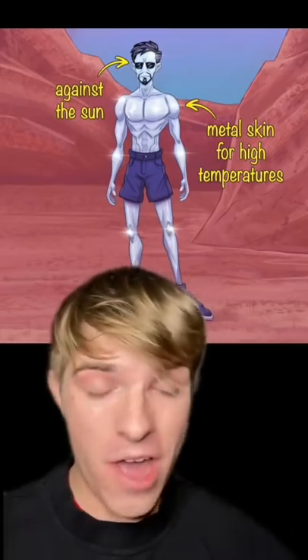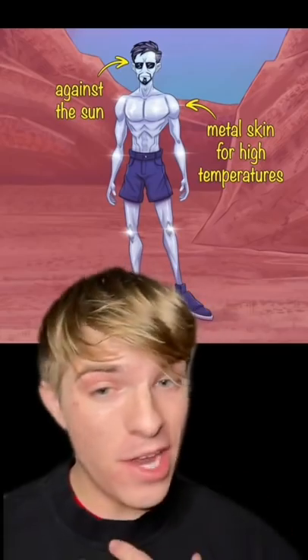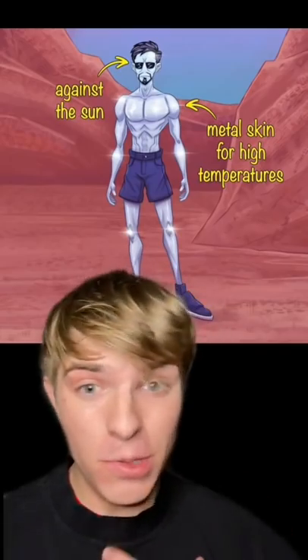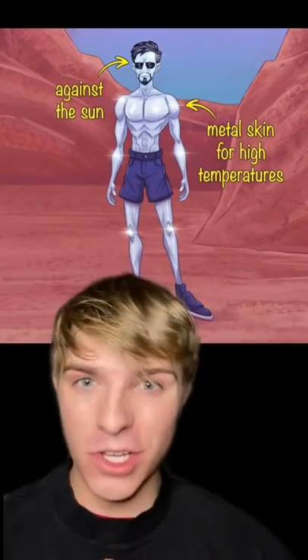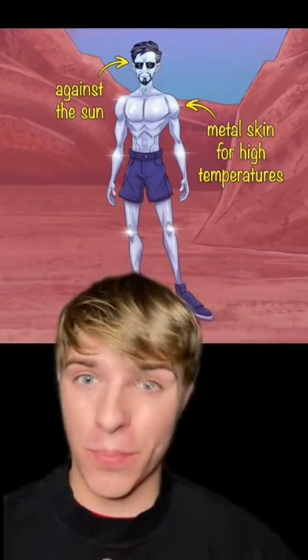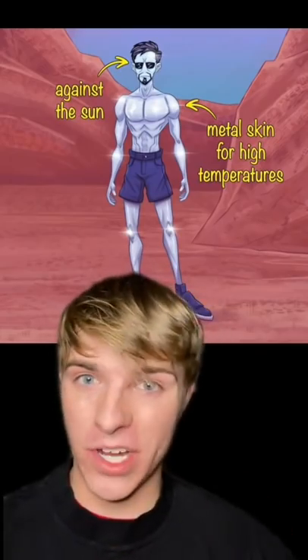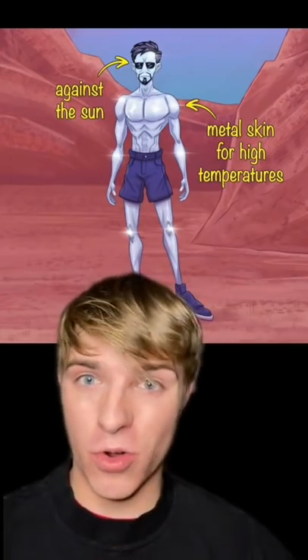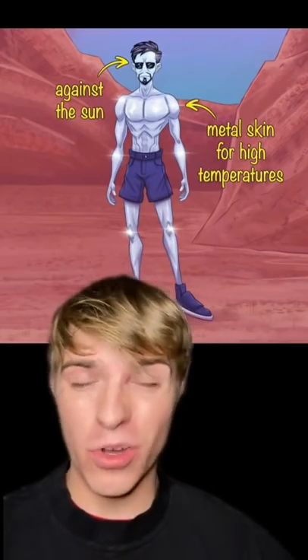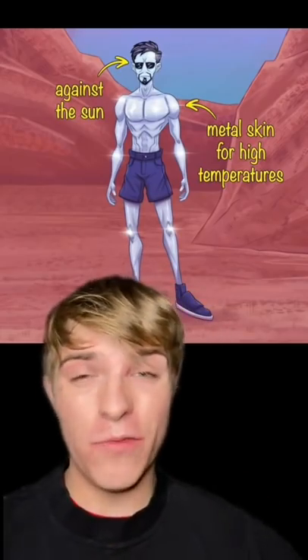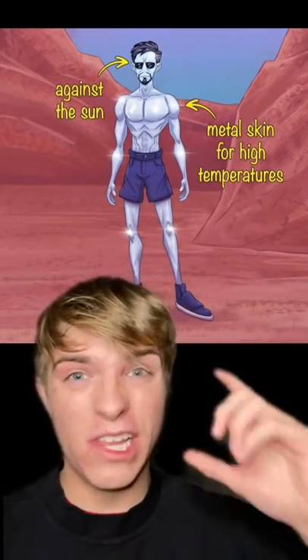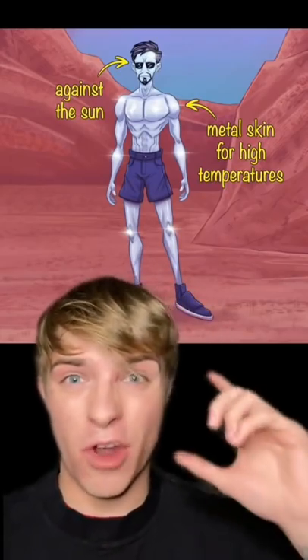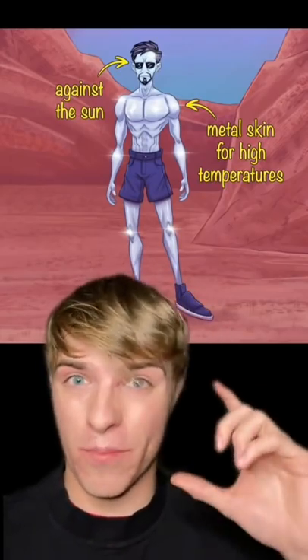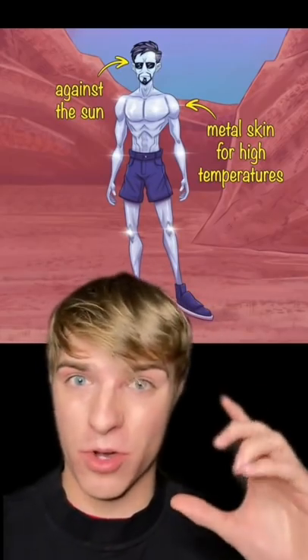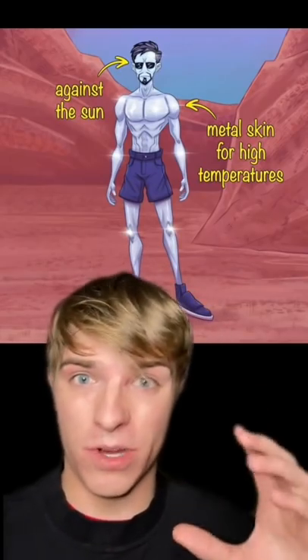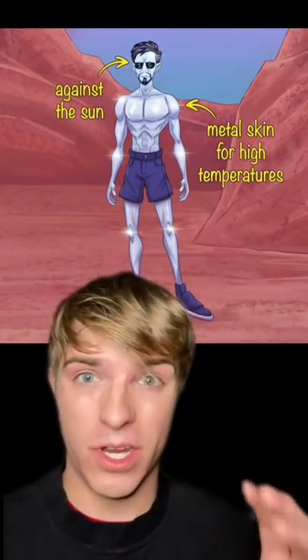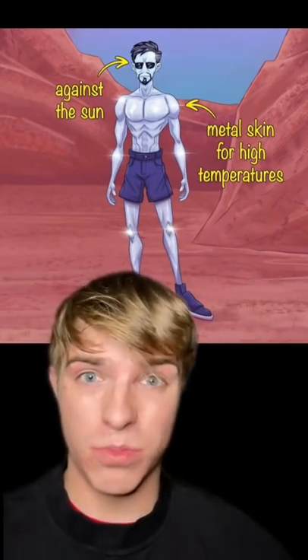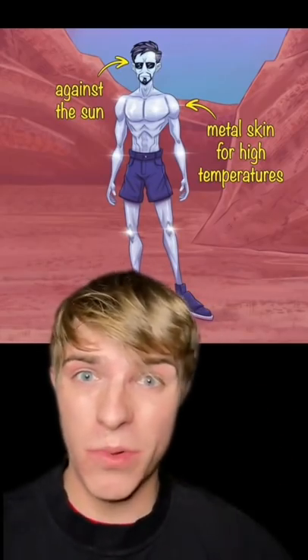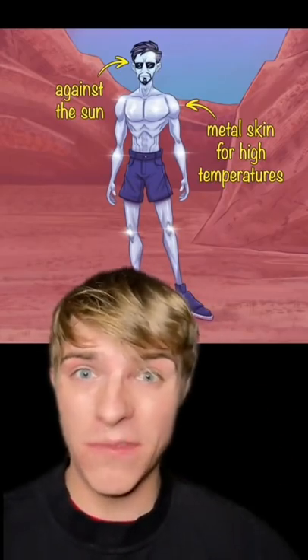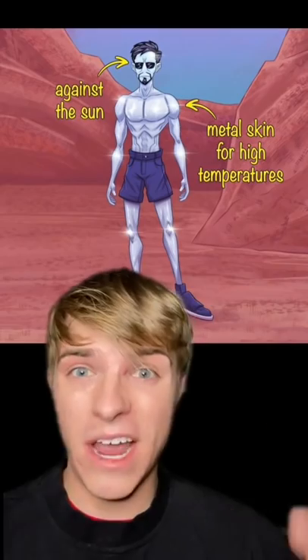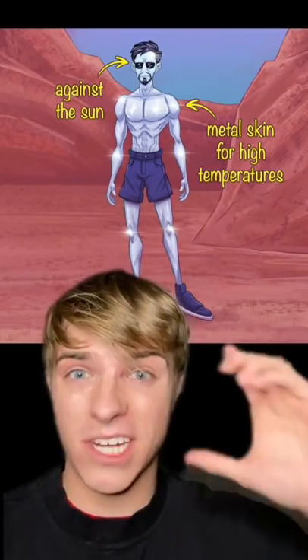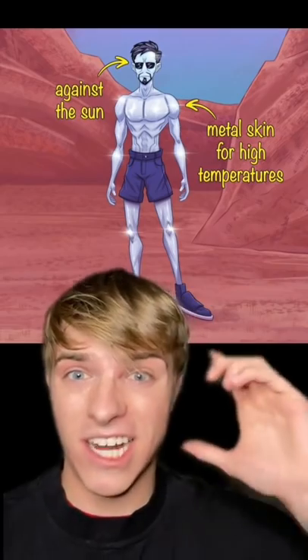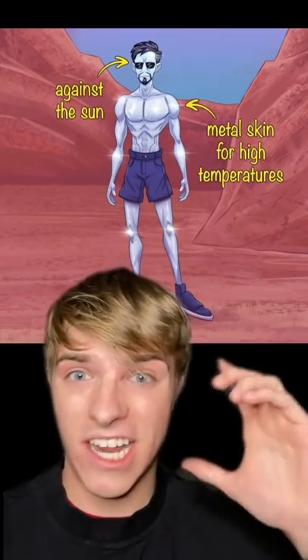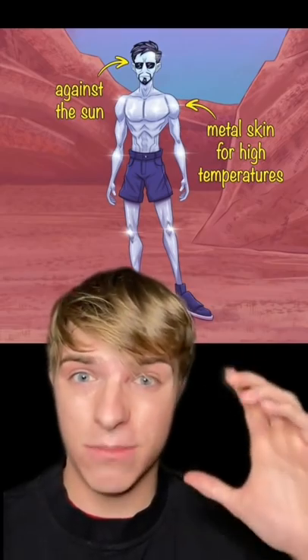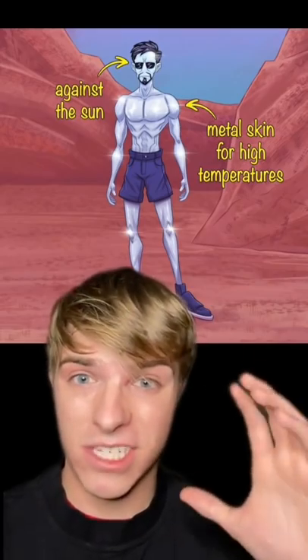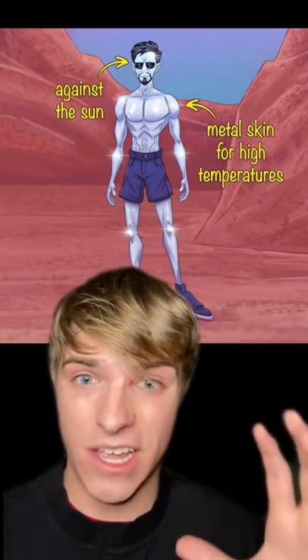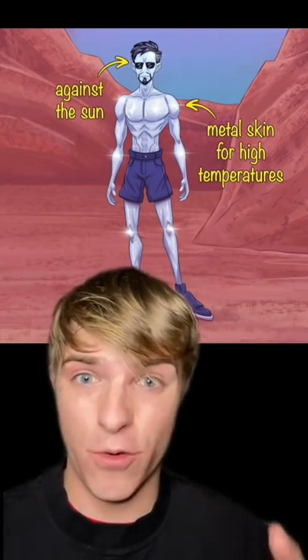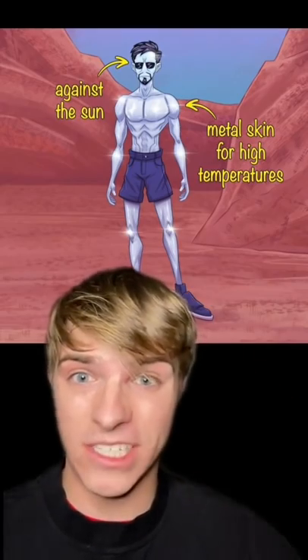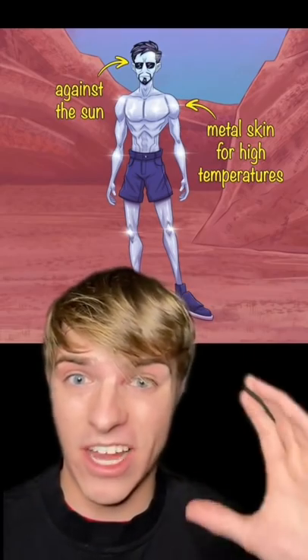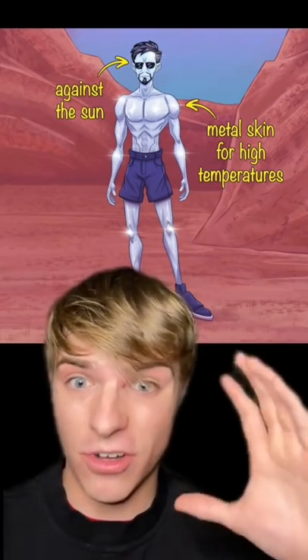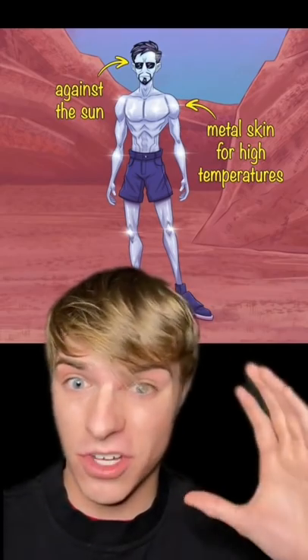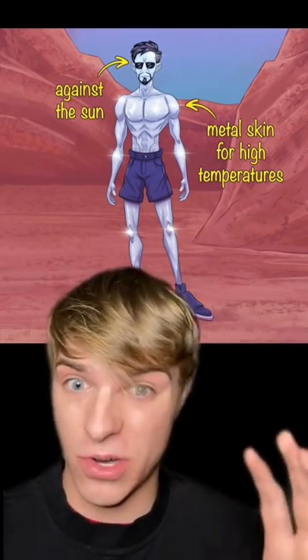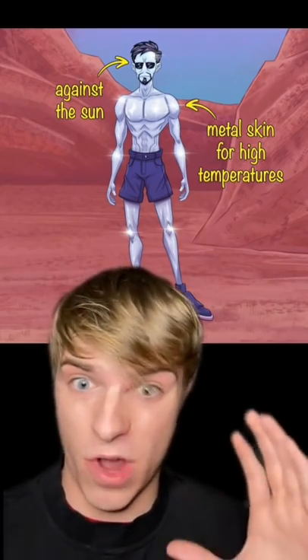I think we would look pretty cool if we lived on Mercury, because we would have to have titanium skin for its 800 degree weather.